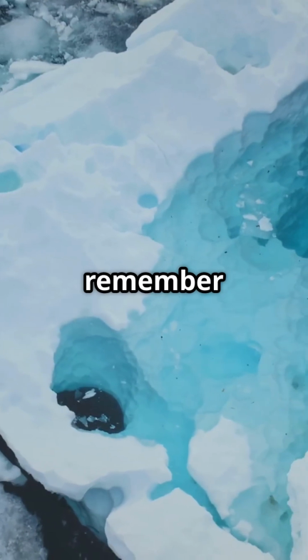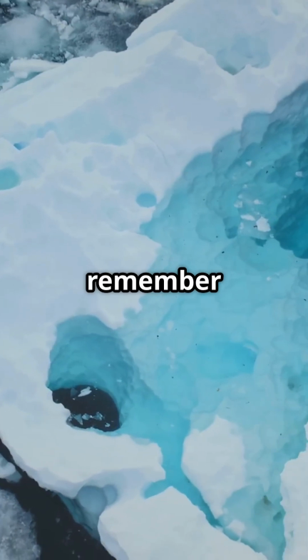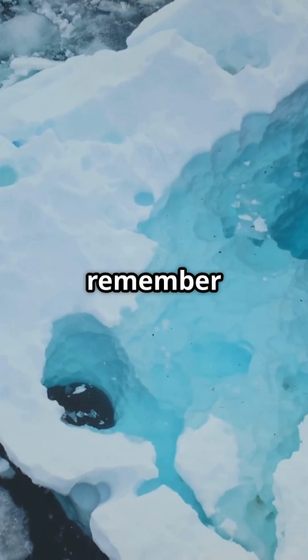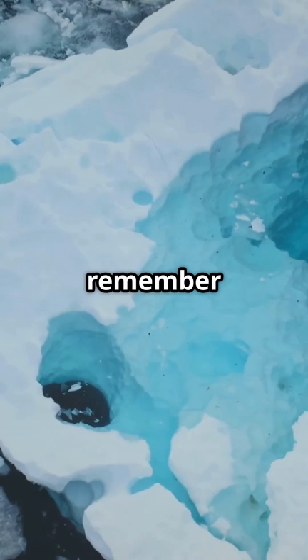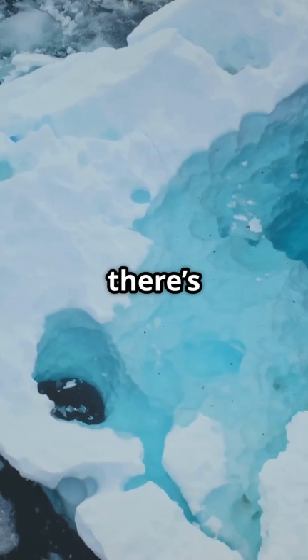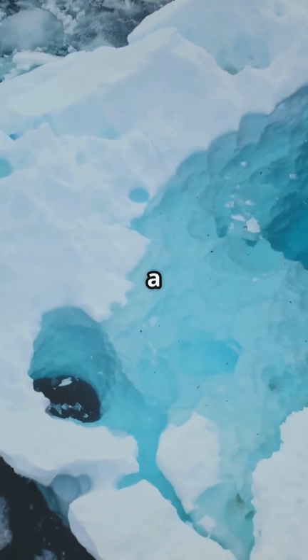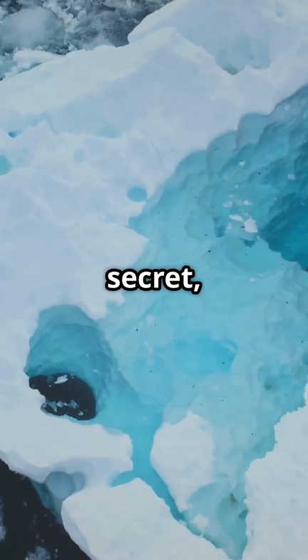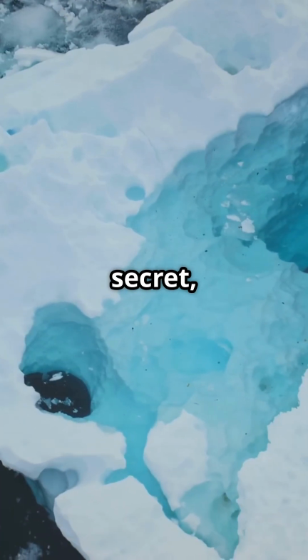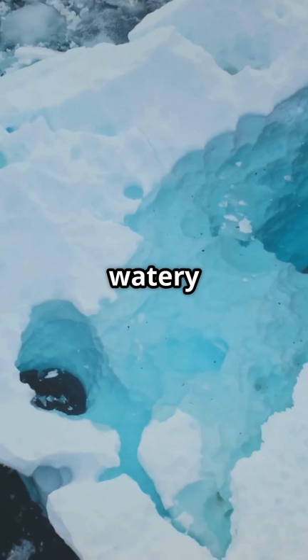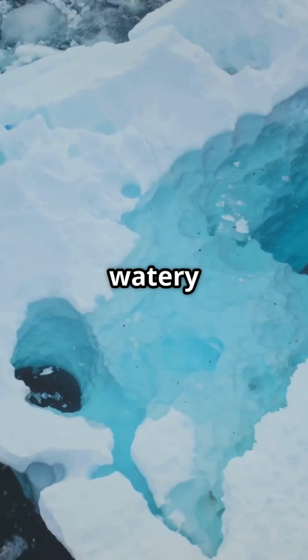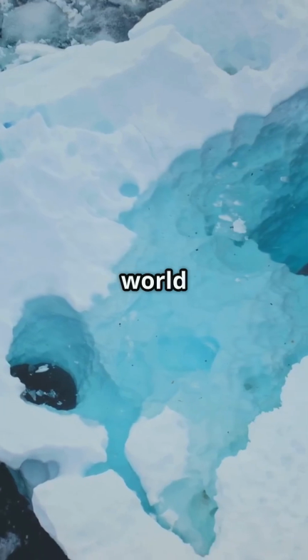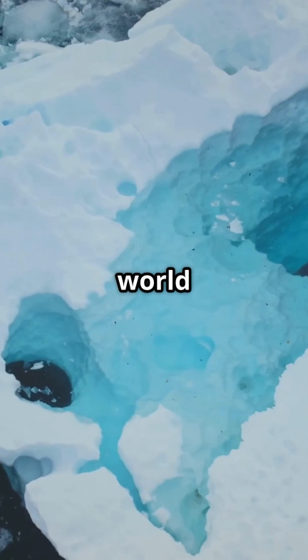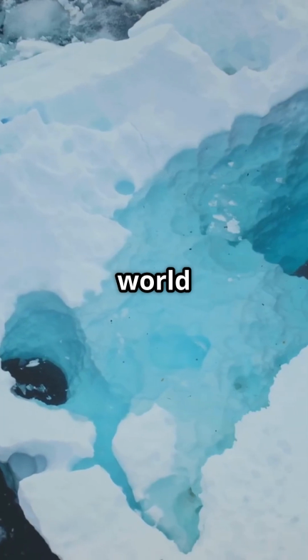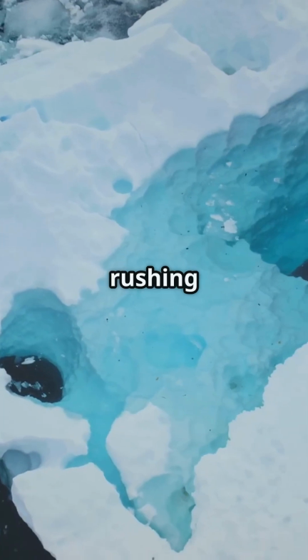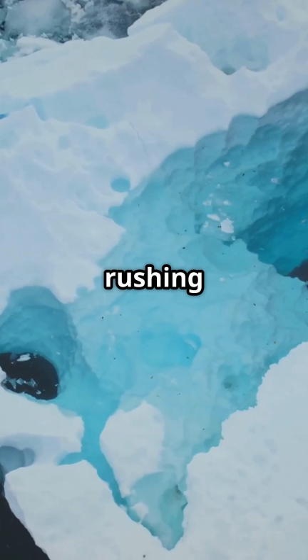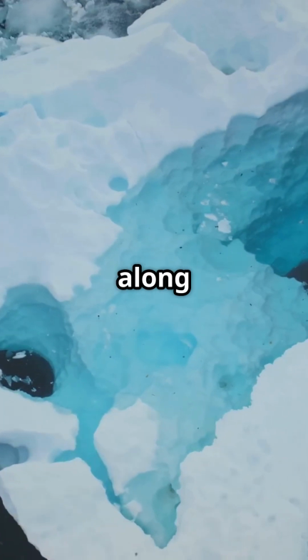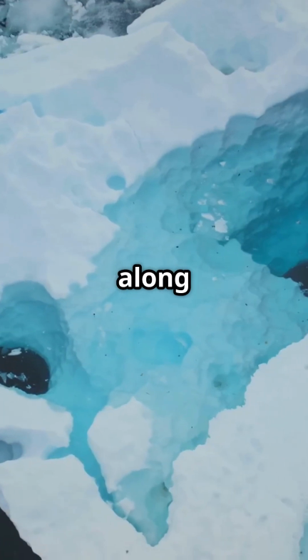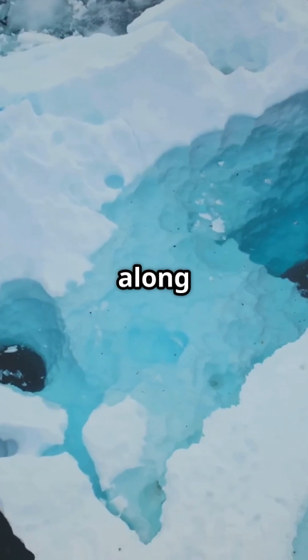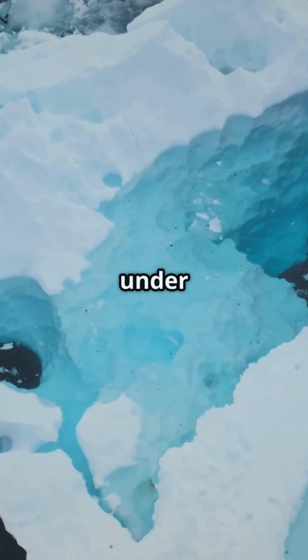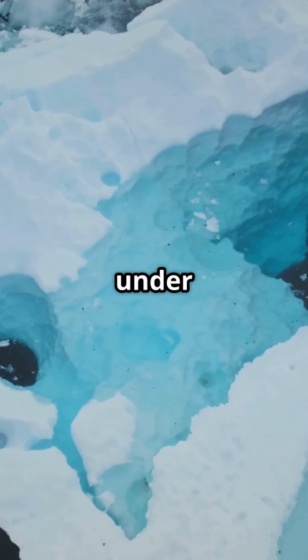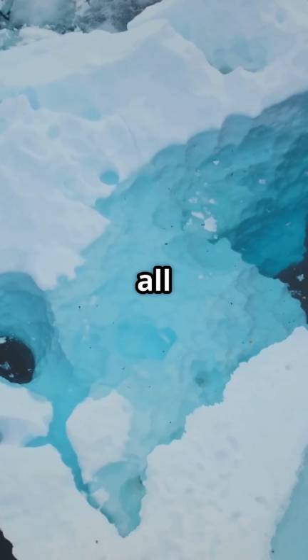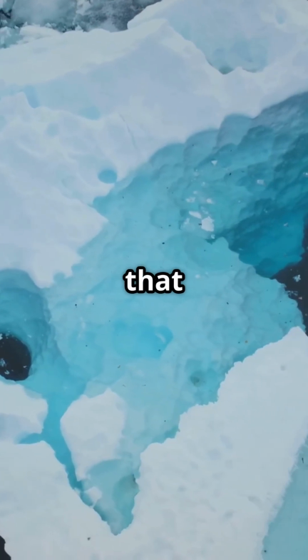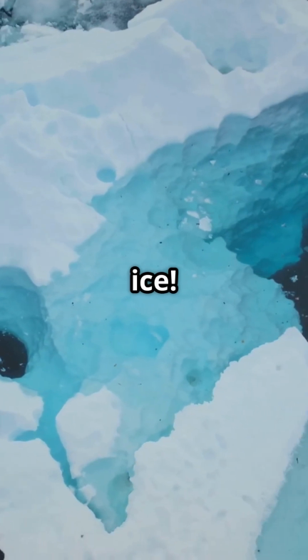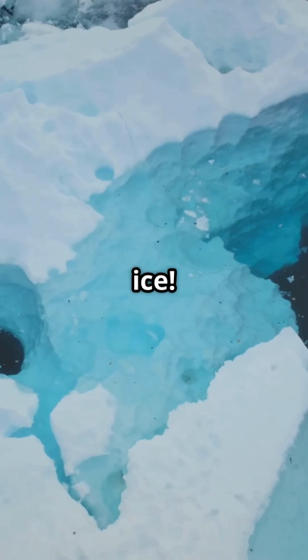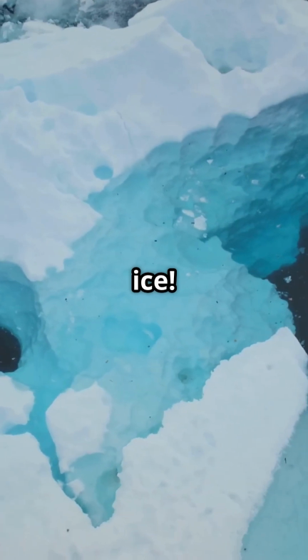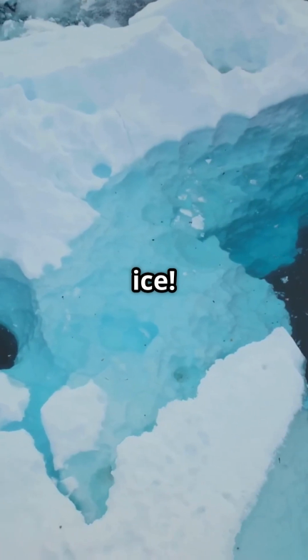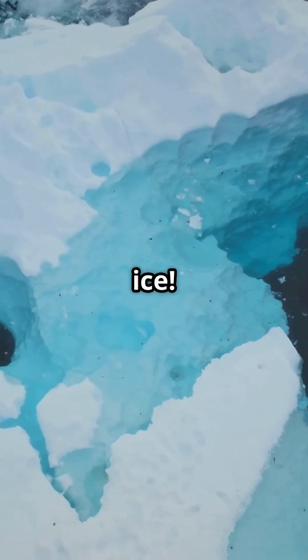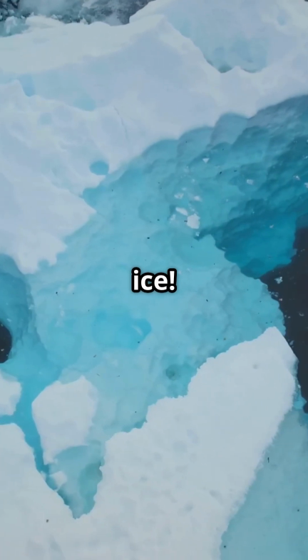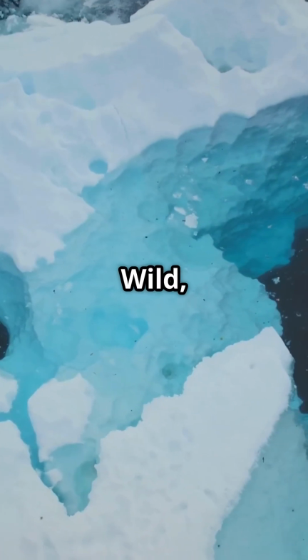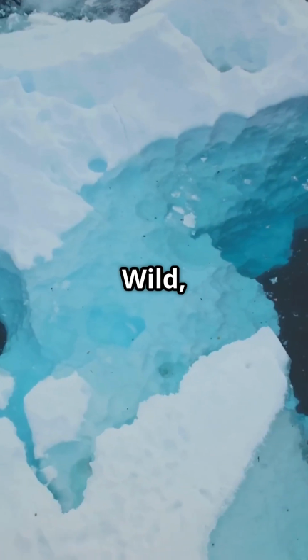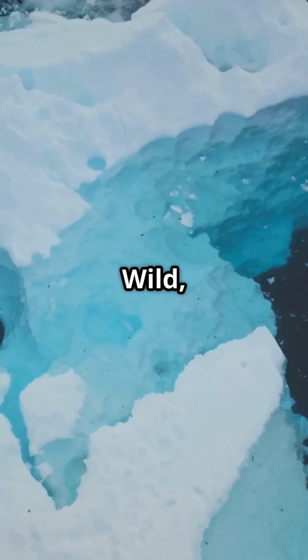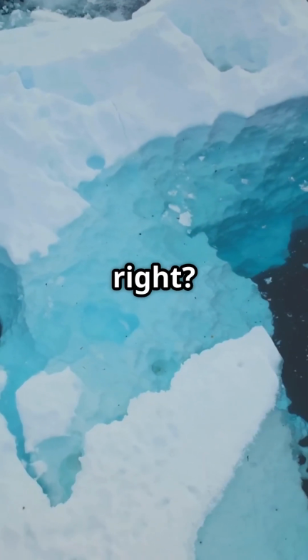So next time you think of Antarctica, remember — there's a secret watery world rushing along under all that ice. Wild, right?